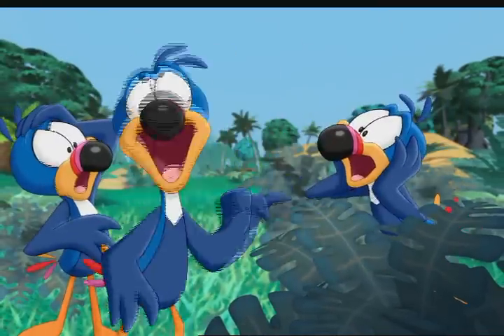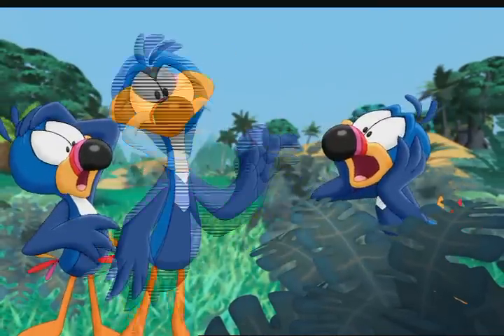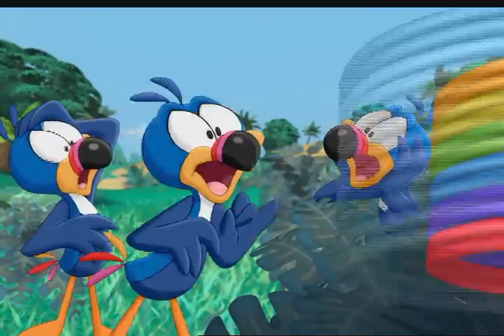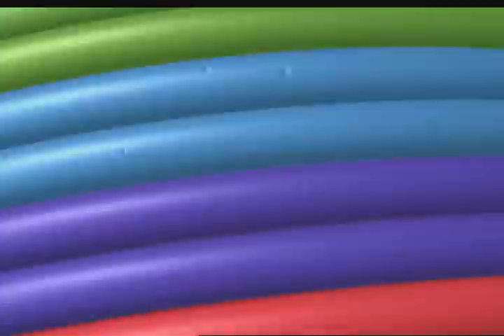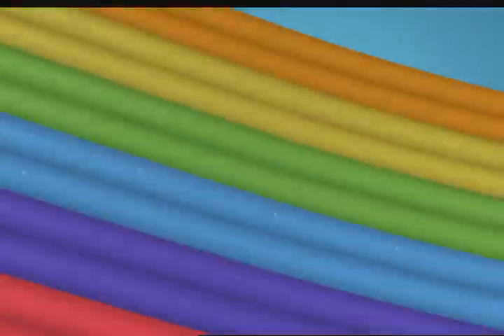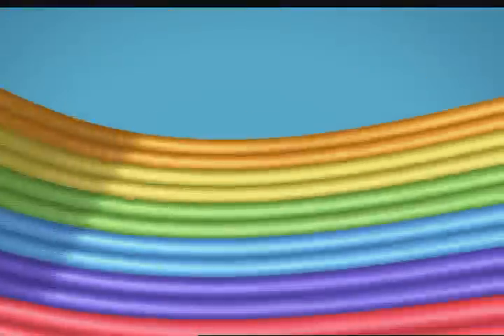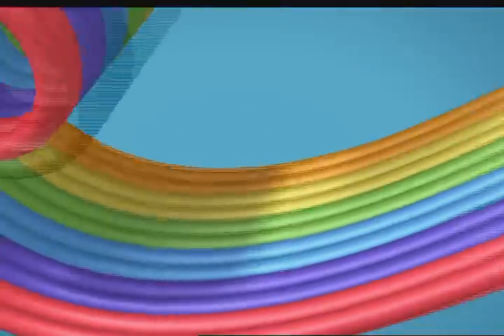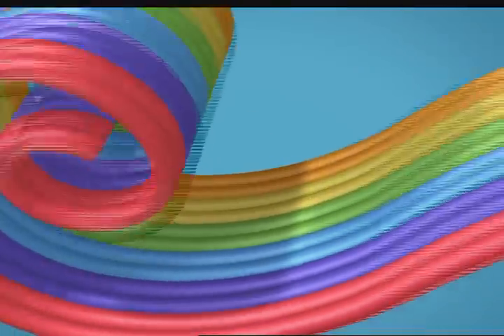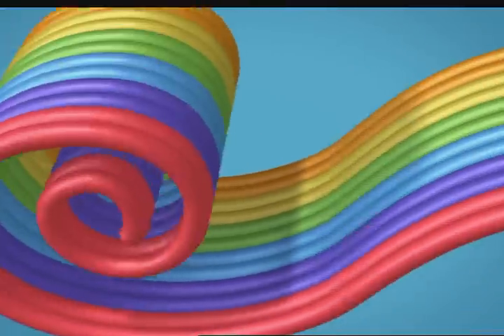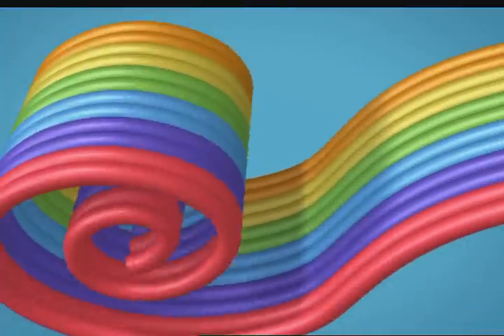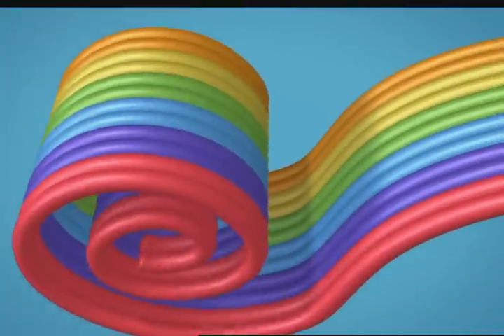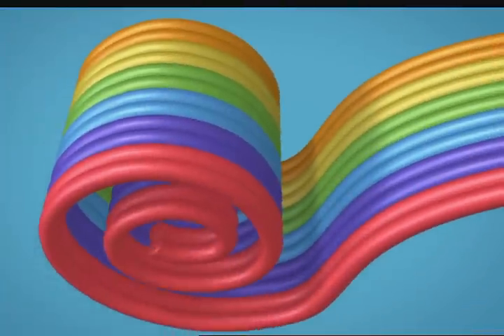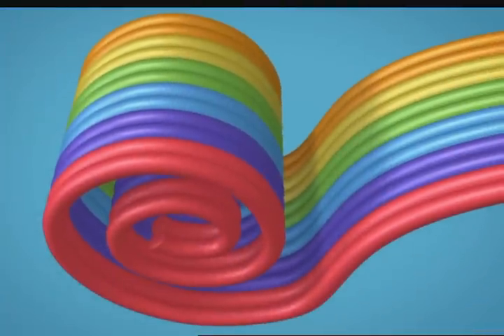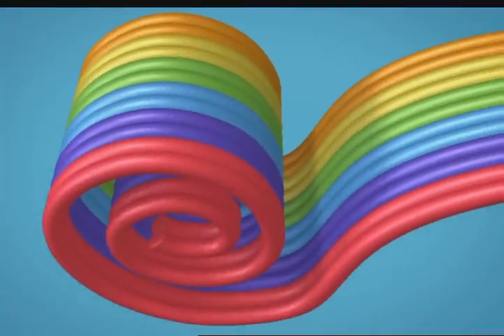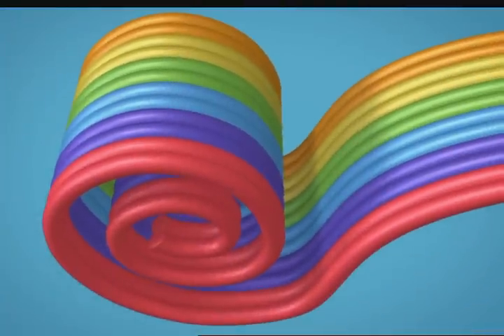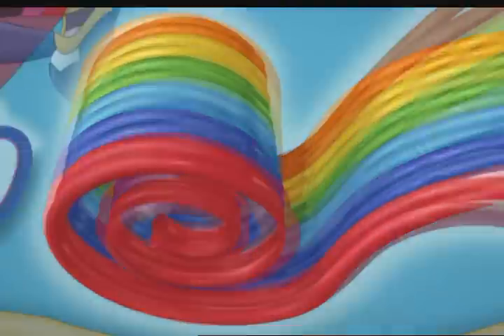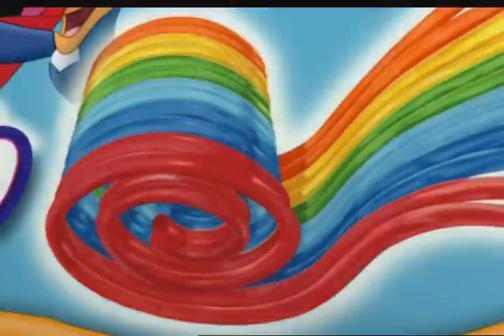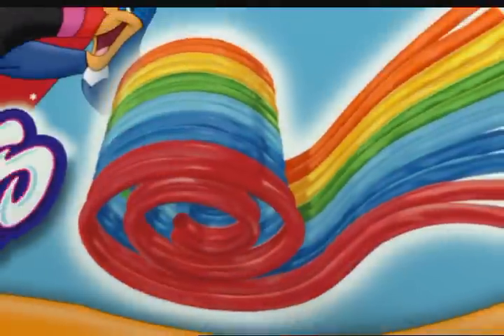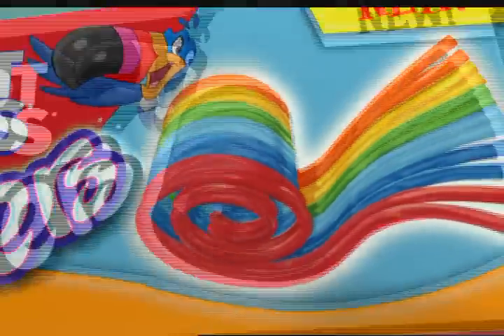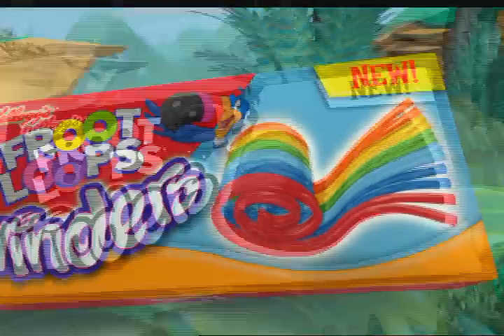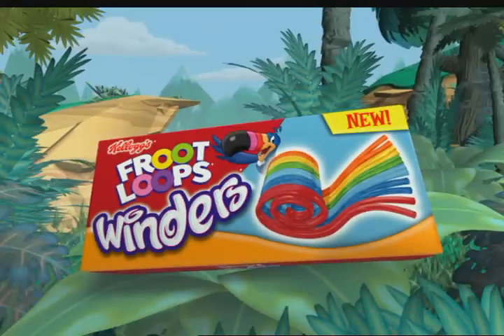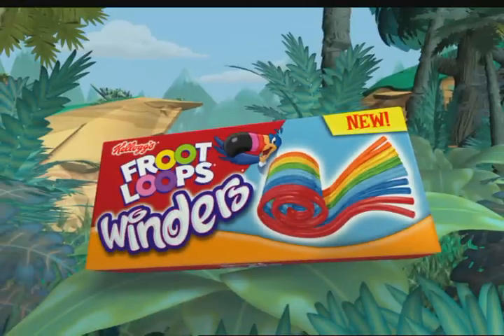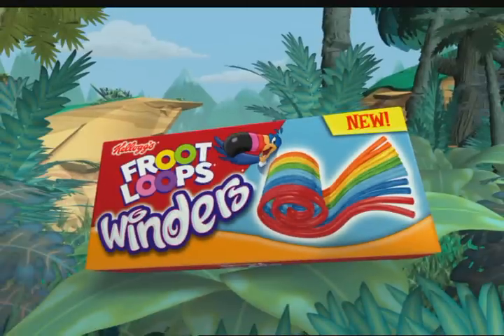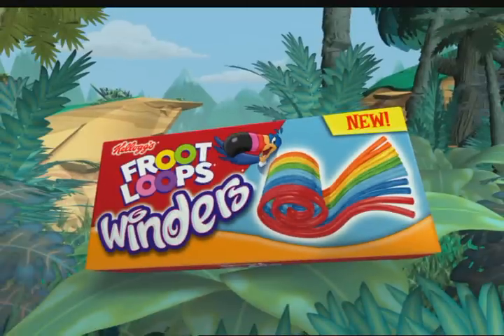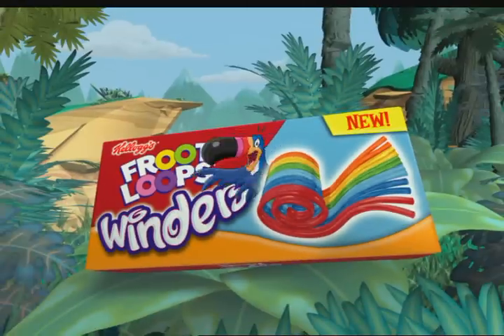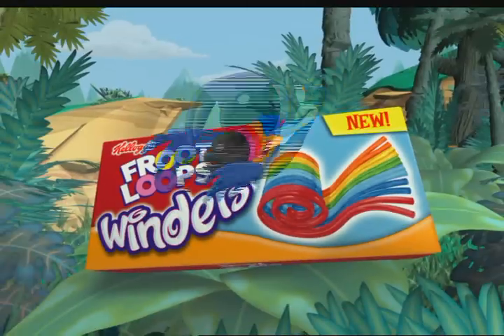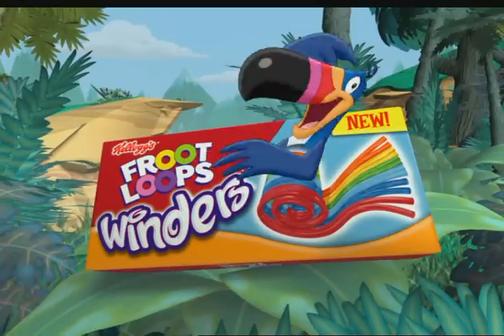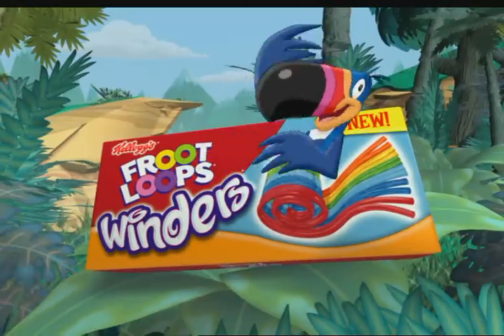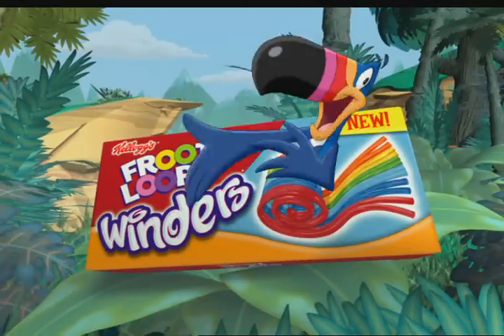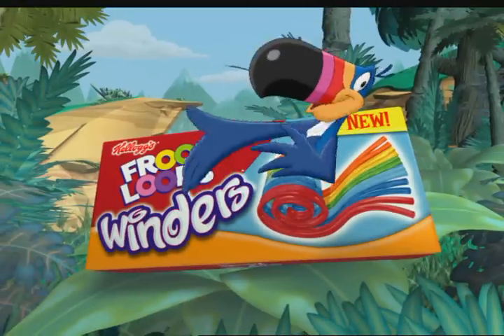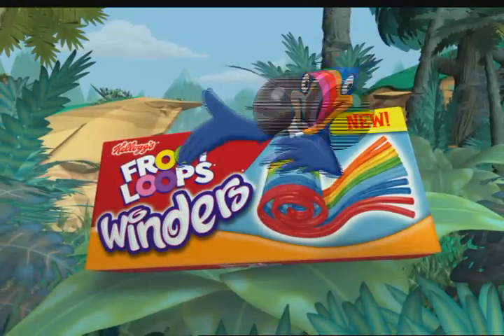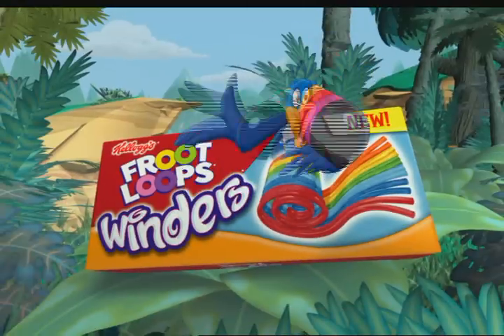Yummy! There's 12 strands of fruity fun in every Froot Loops Winders, new from Kellogg's. How do you unwind?